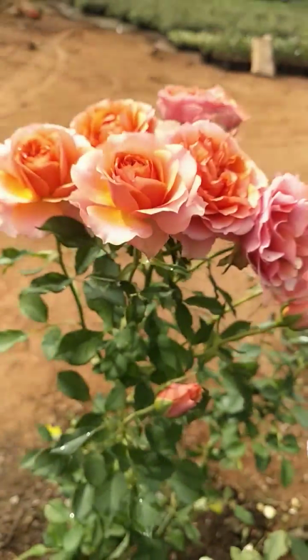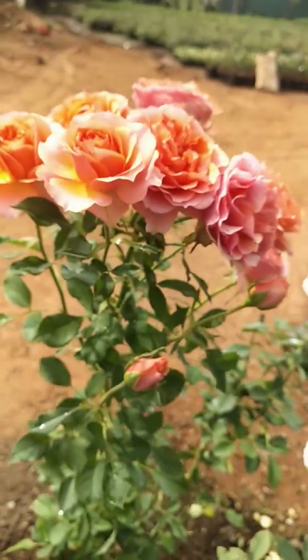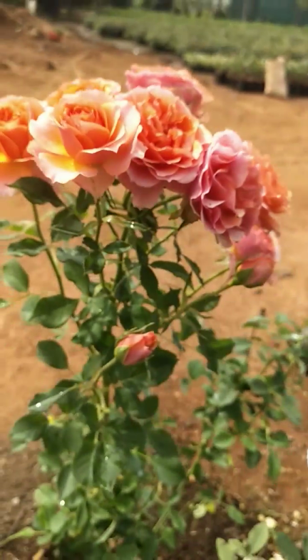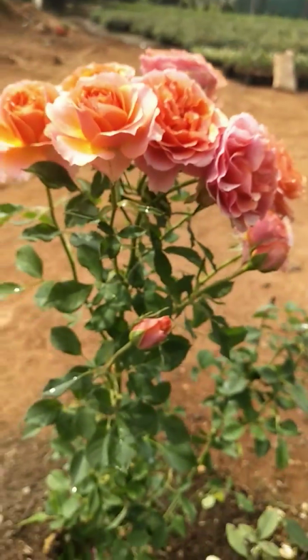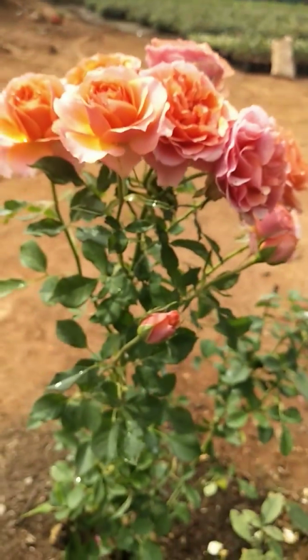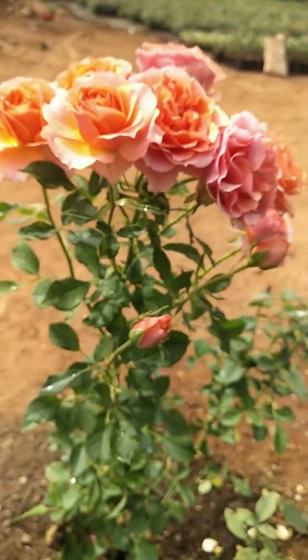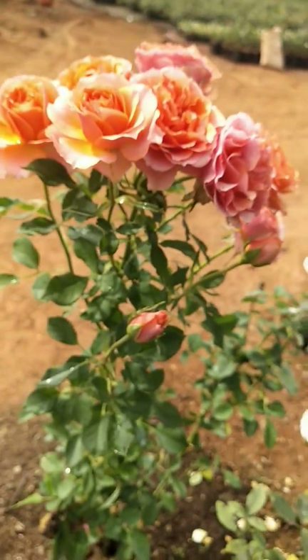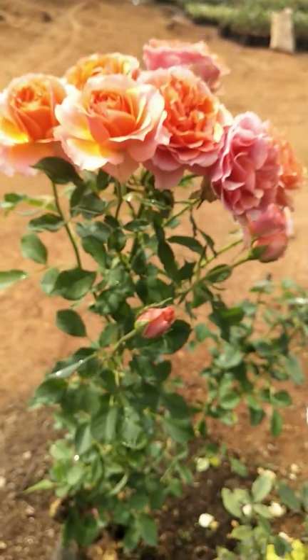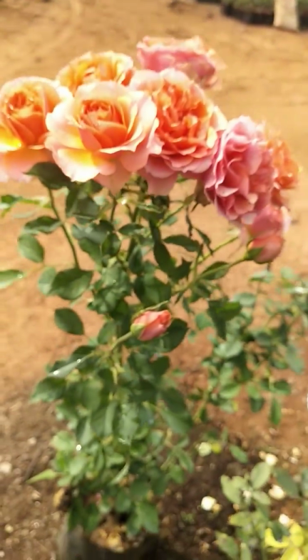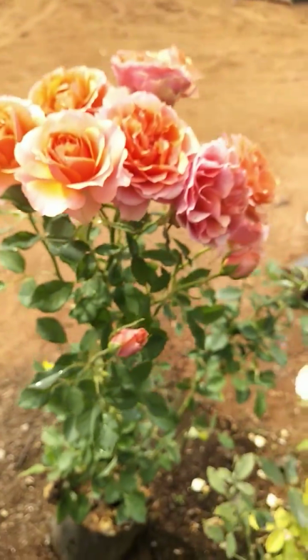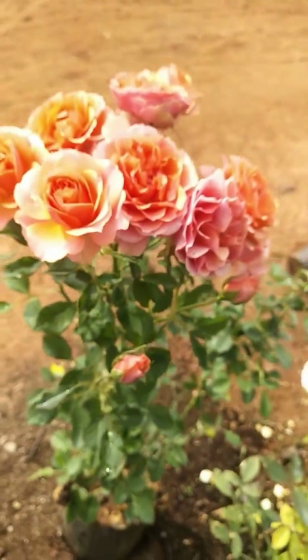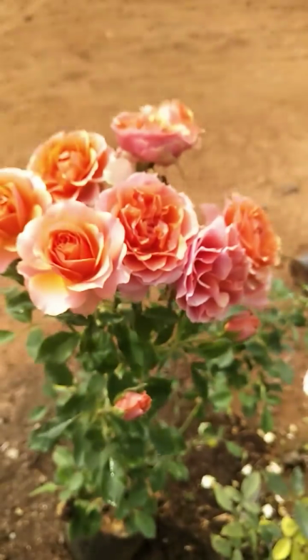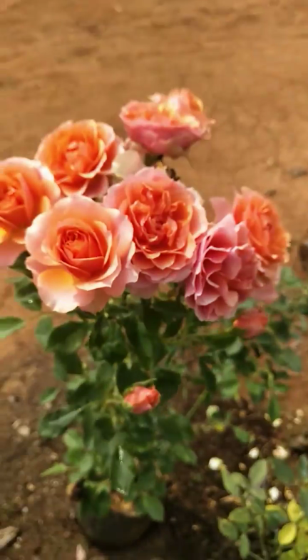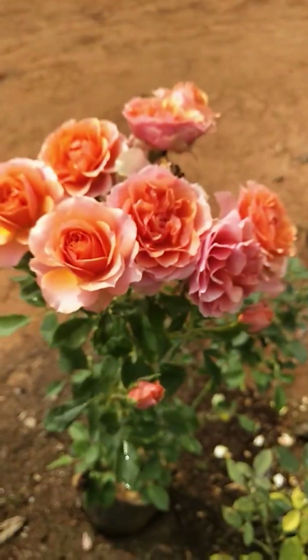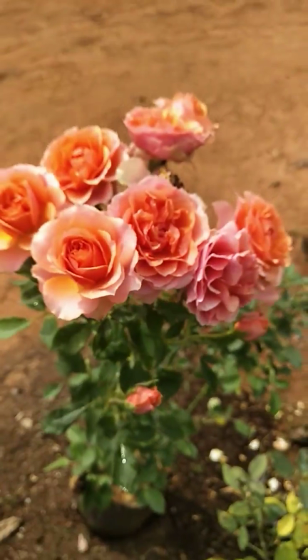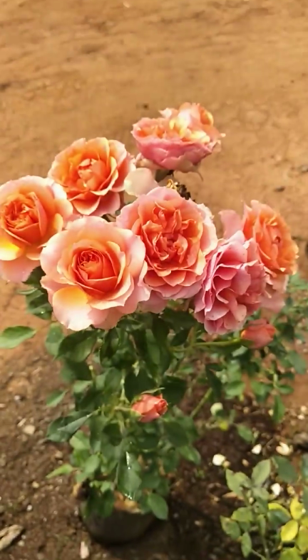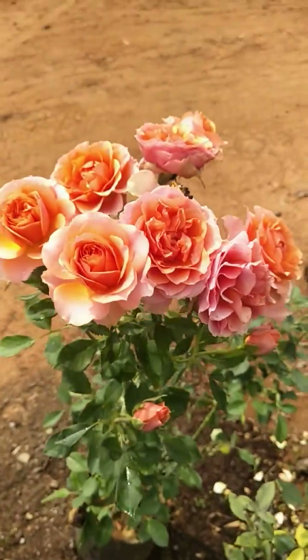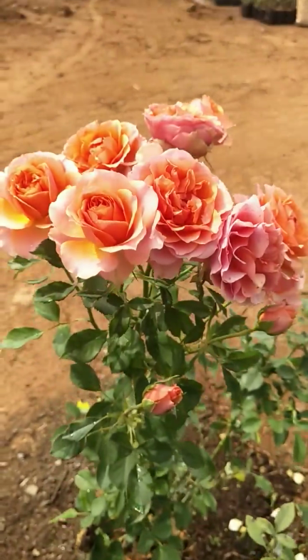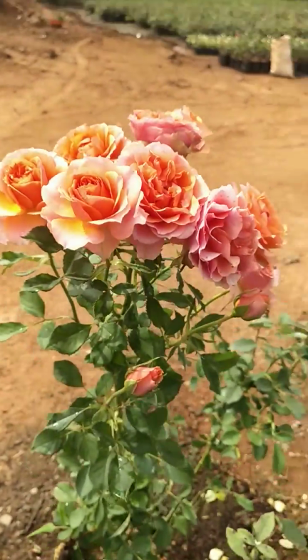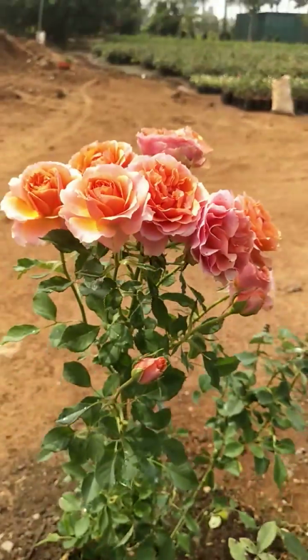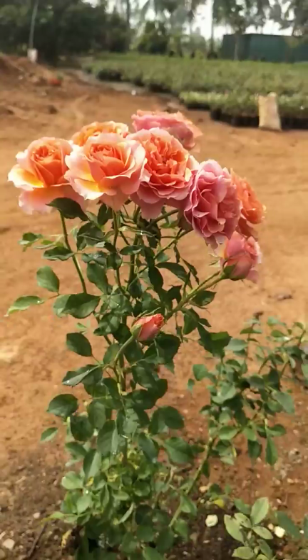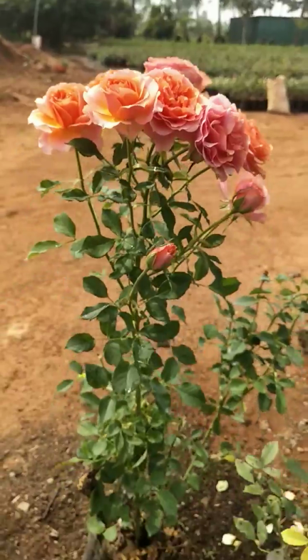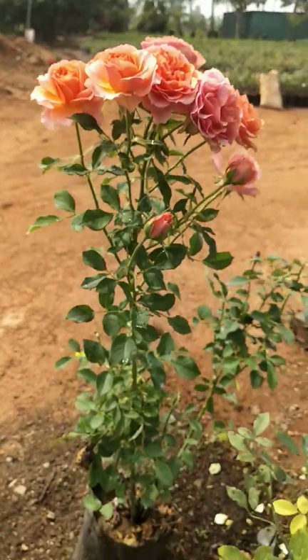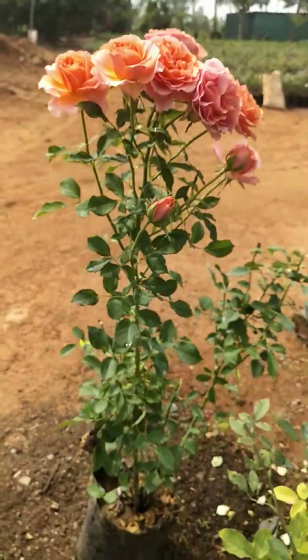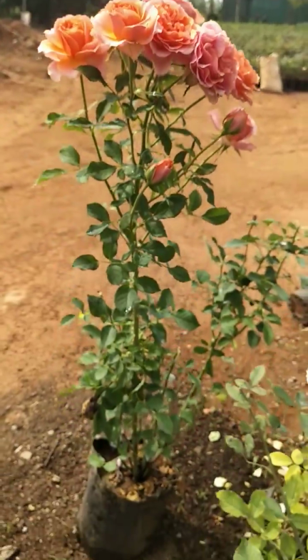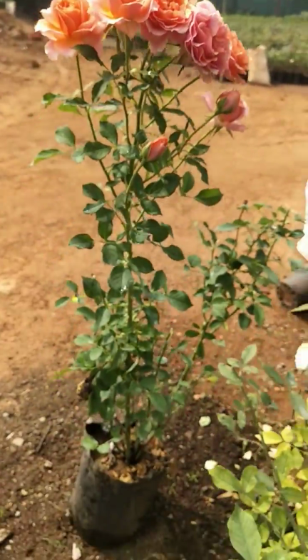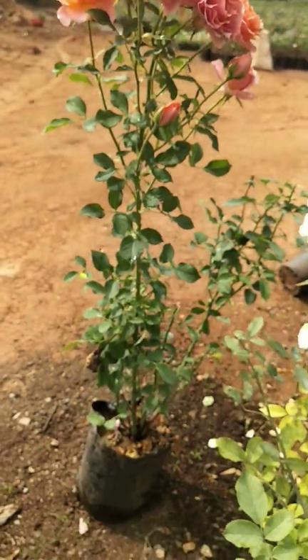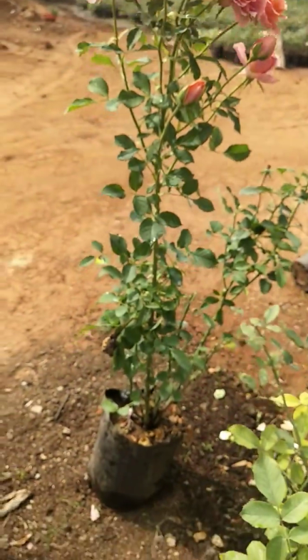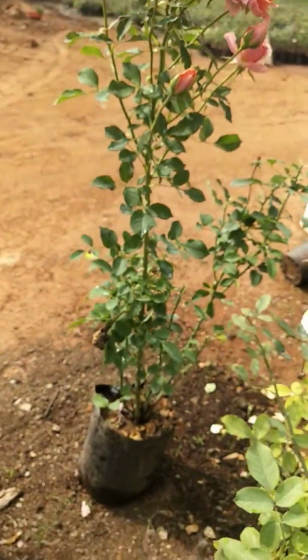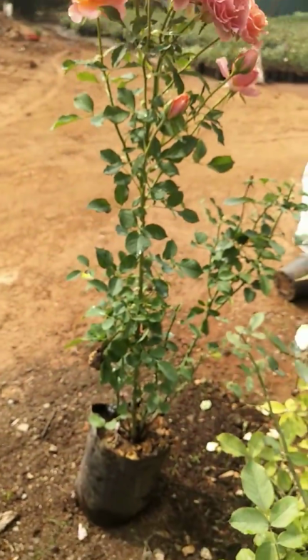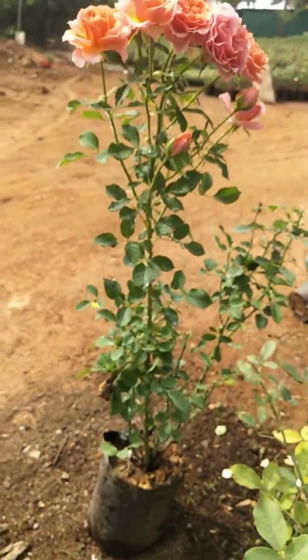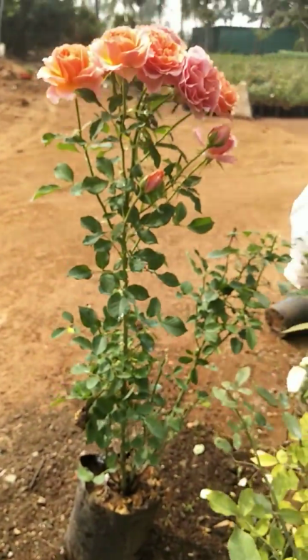Okay bye friends, we will finish this video. Let's see — if you have a full plant, it is covered with it.